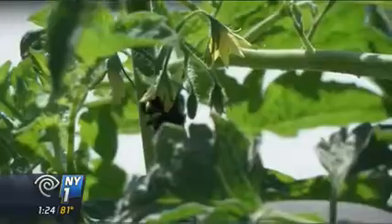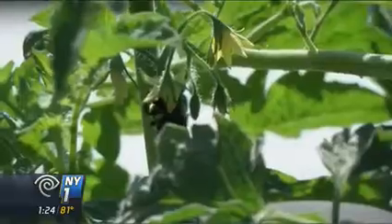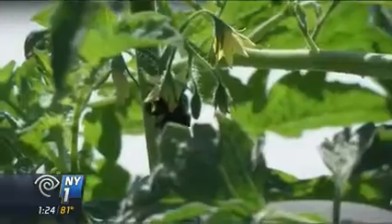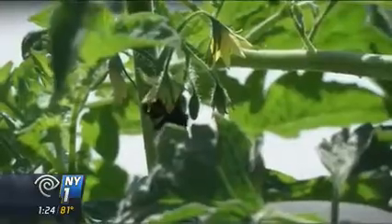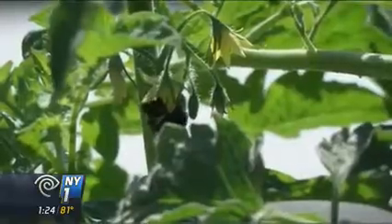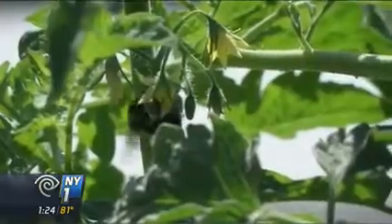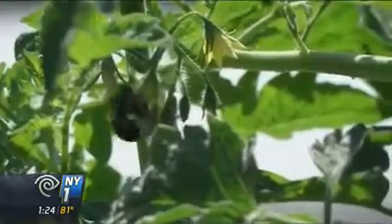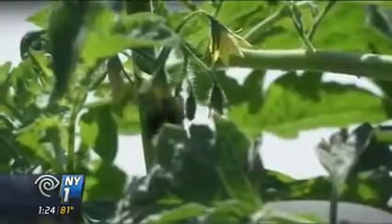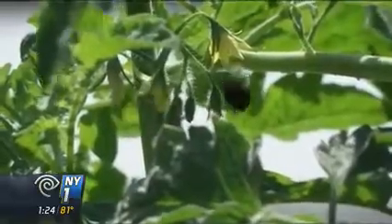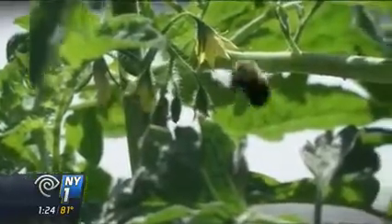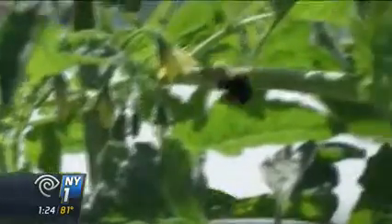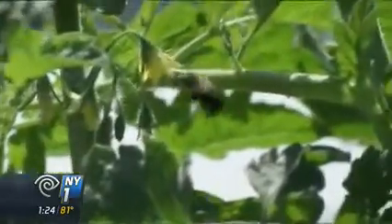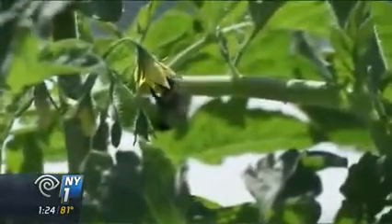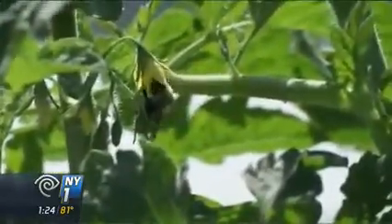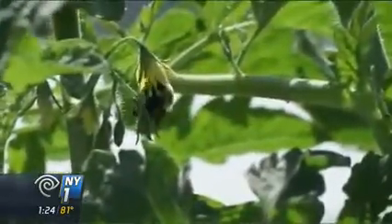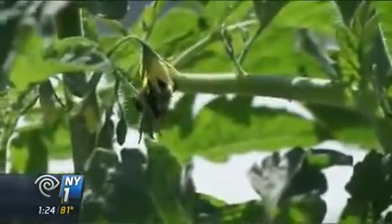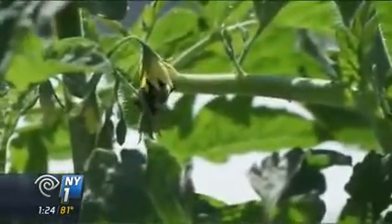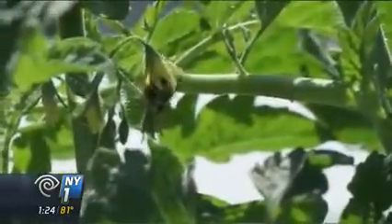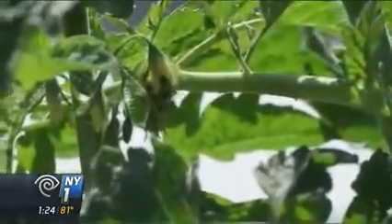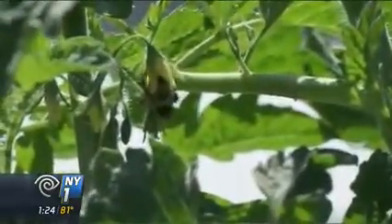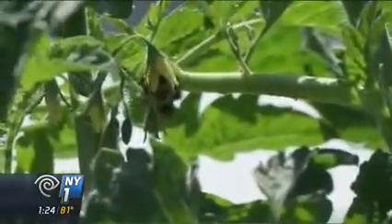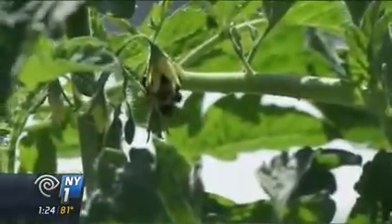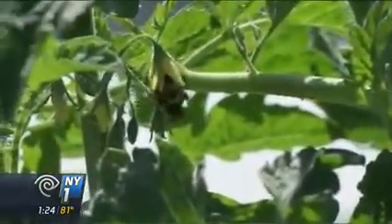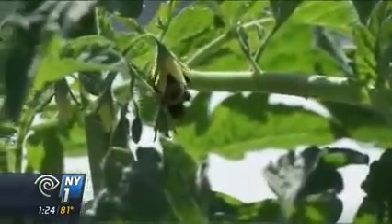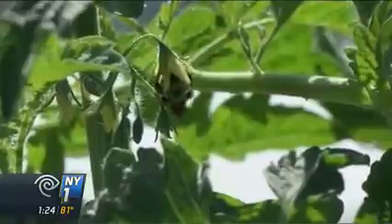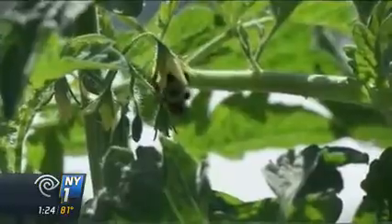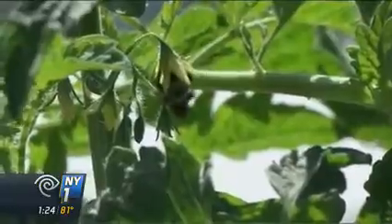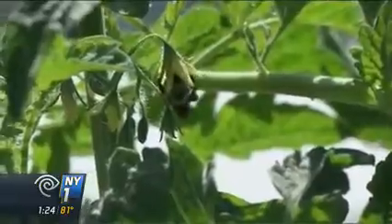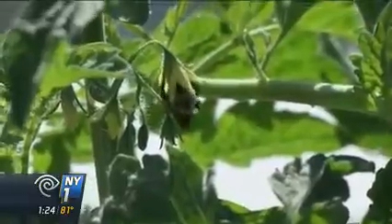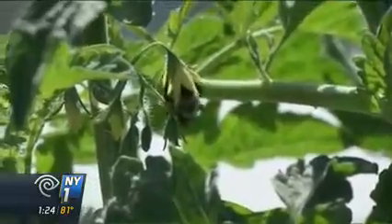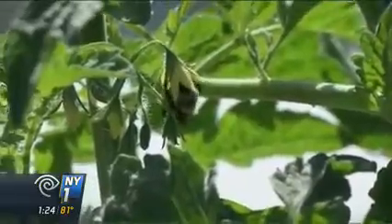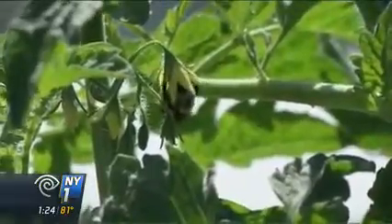The bees also help the farm and garden by pollinating the crops, which are irrigated by rainwater collected on the roof.